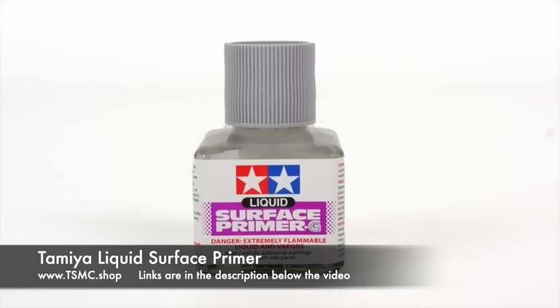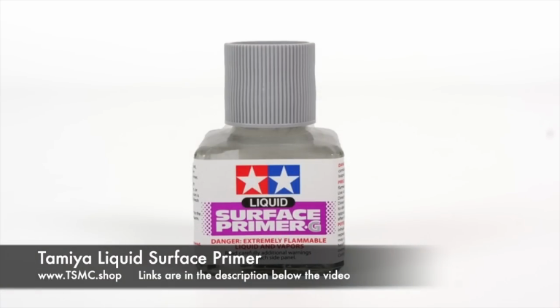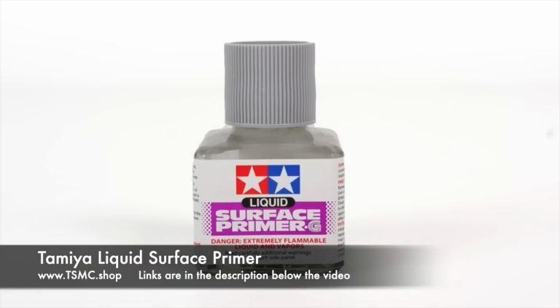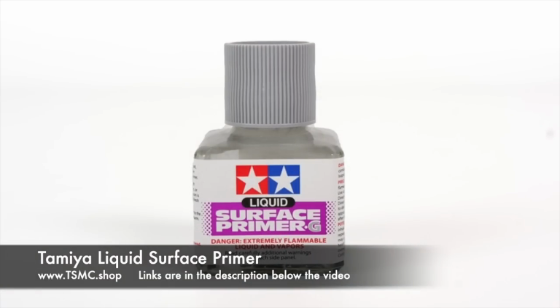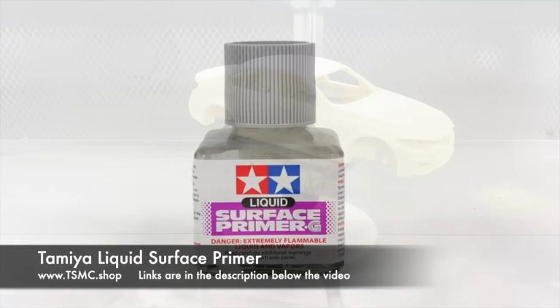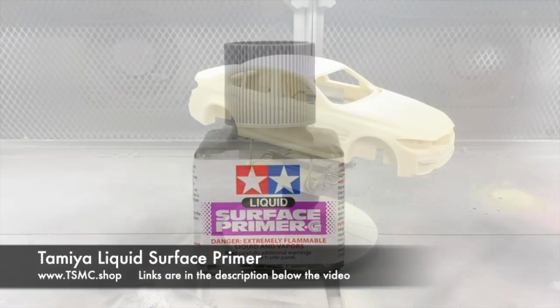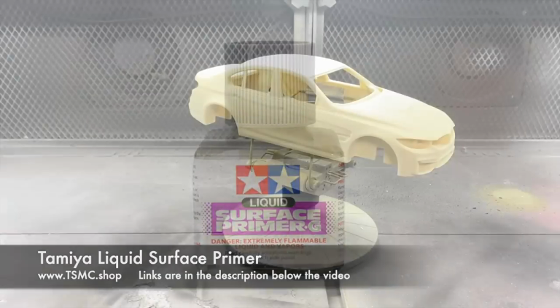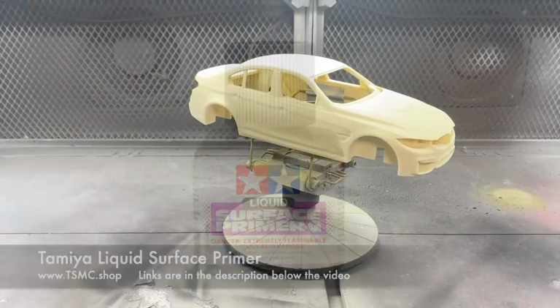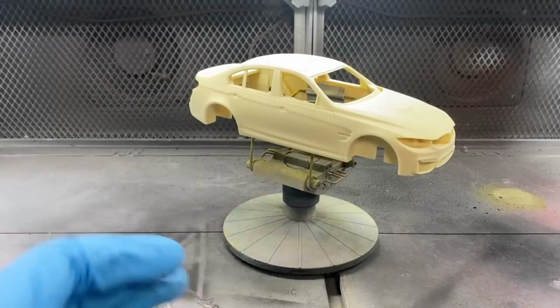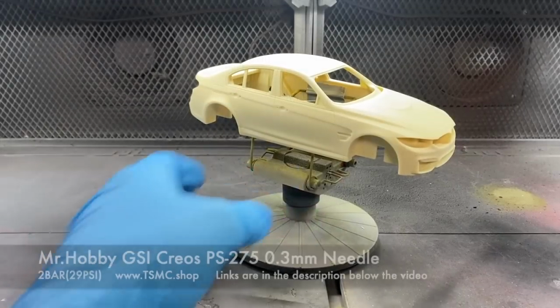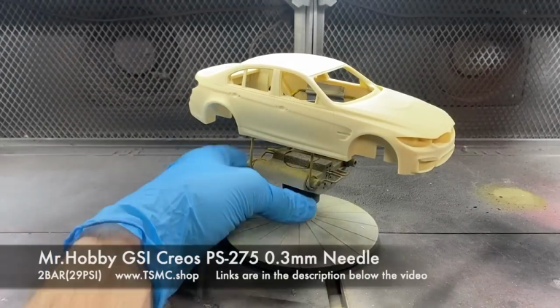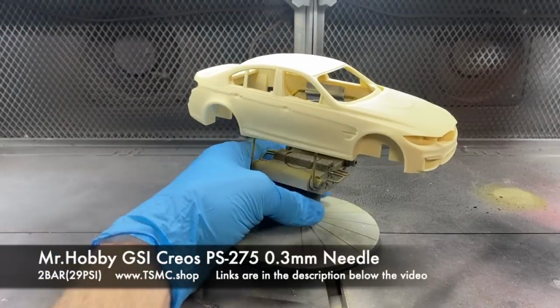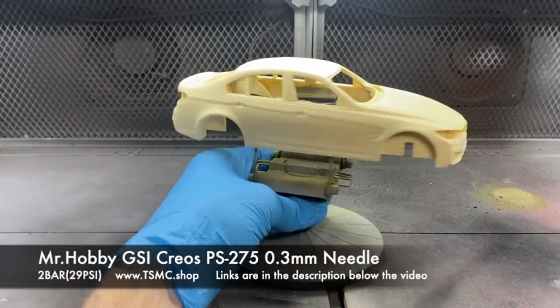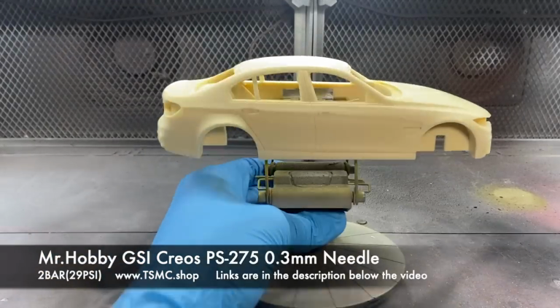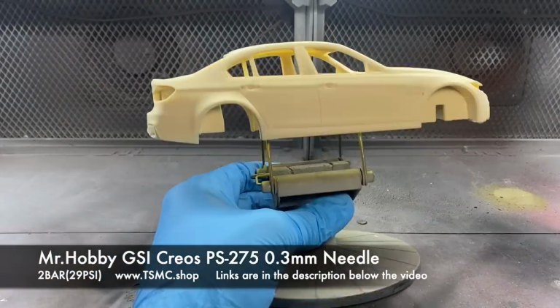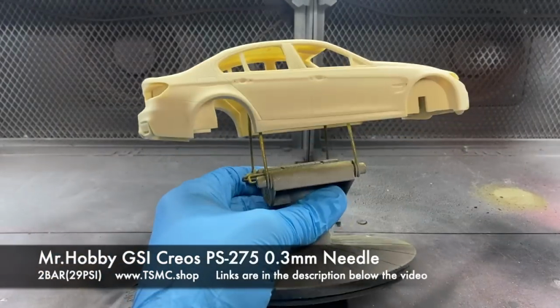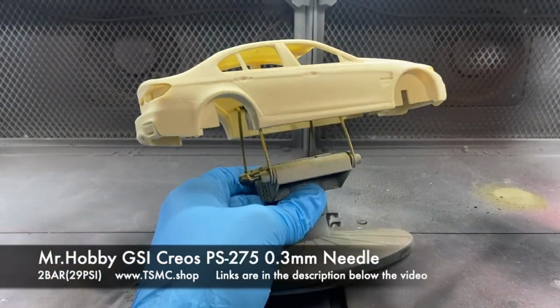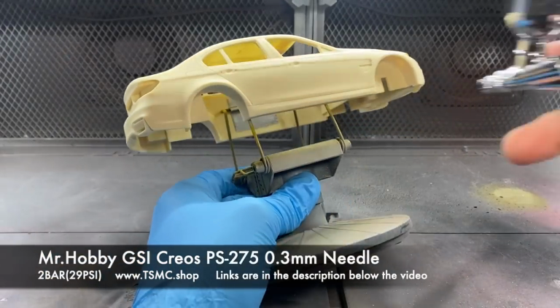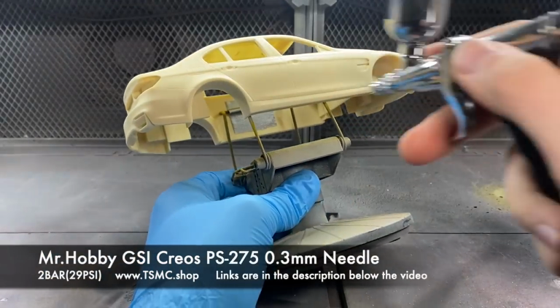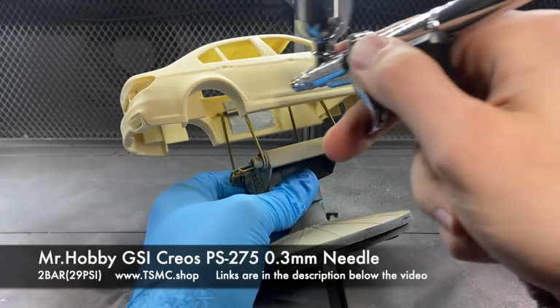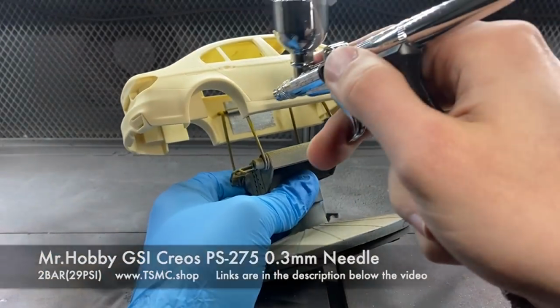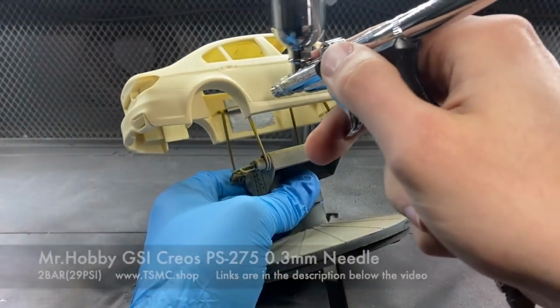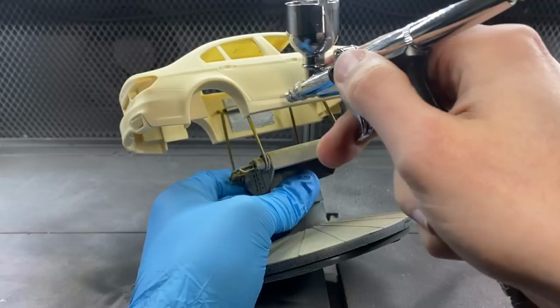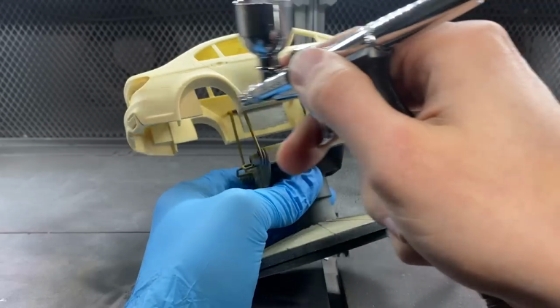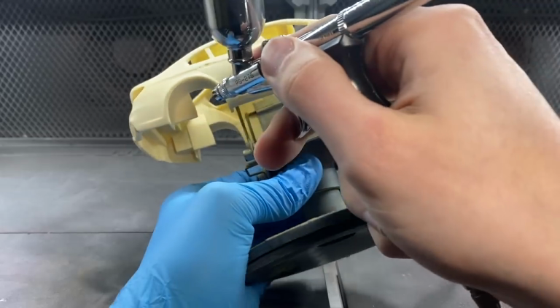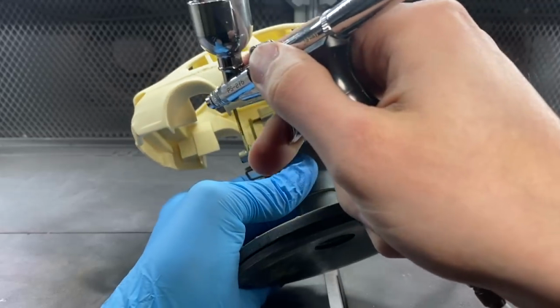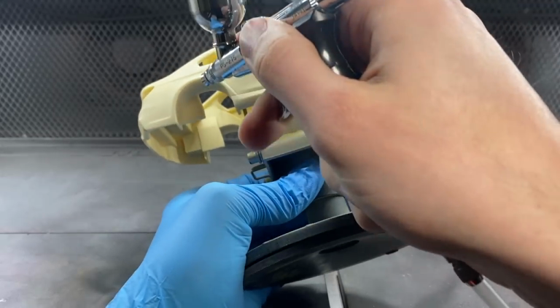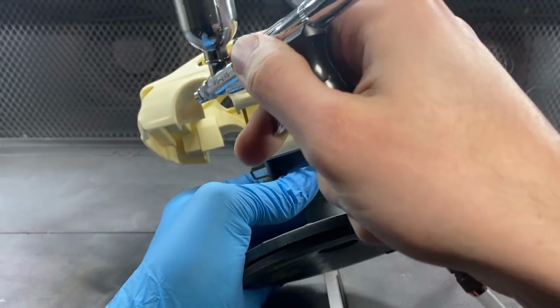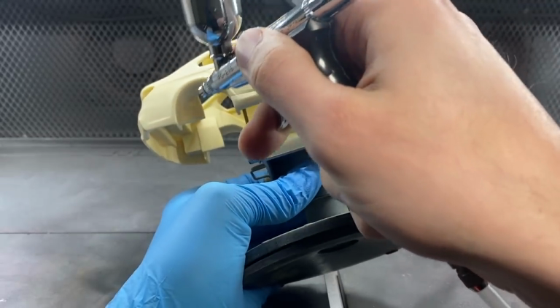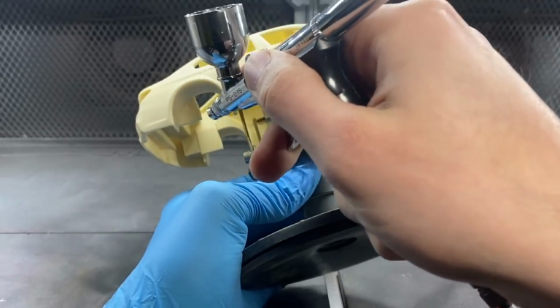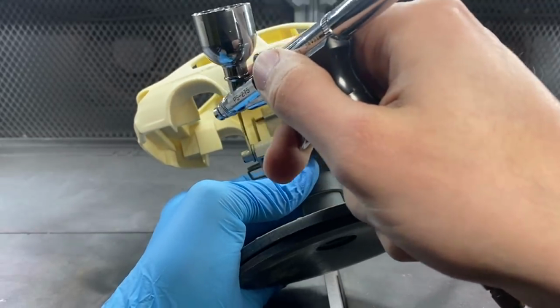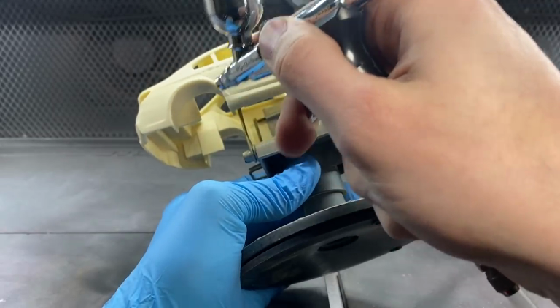I then sanded the entire body with a 600 grit Tamiya sanding sponge and moved it into the spray booth ready for some primer.